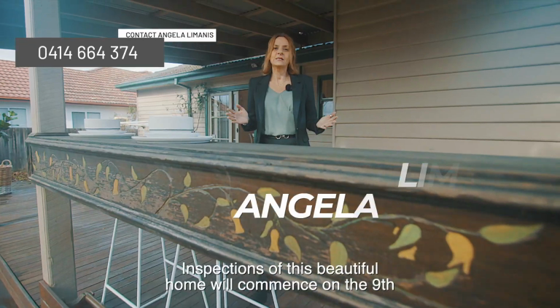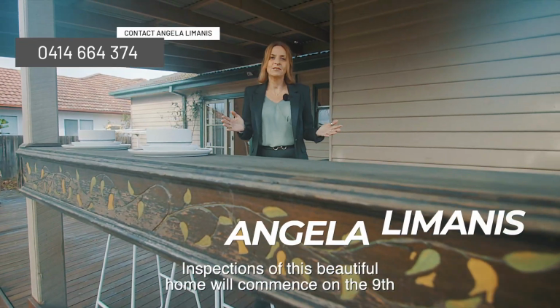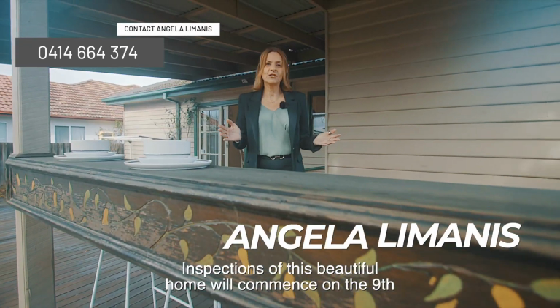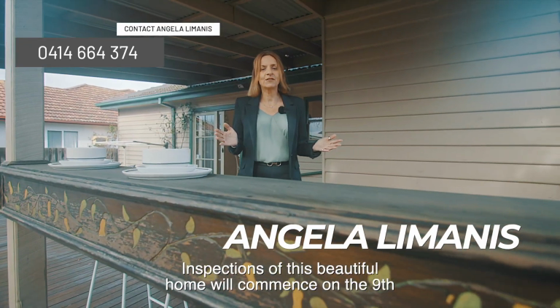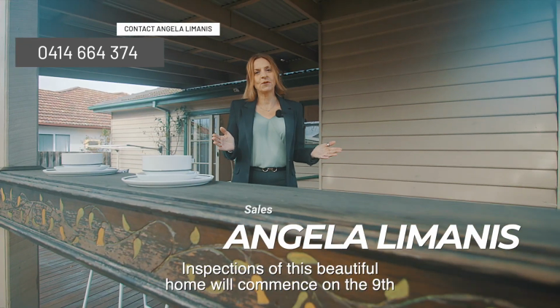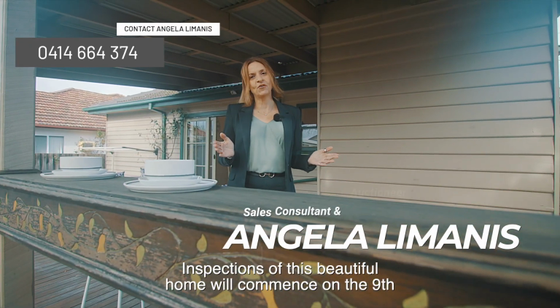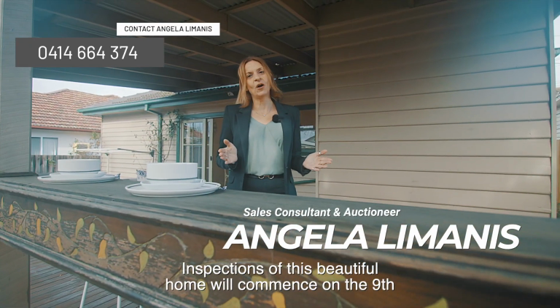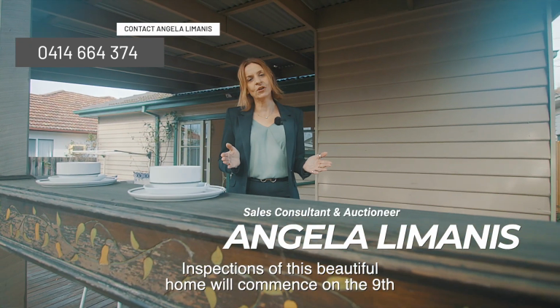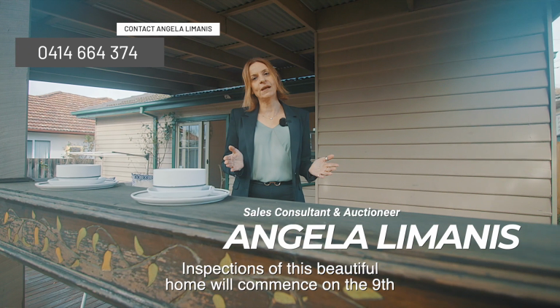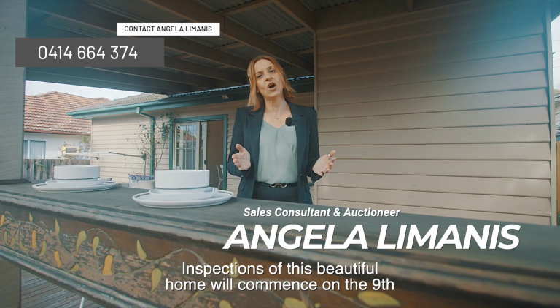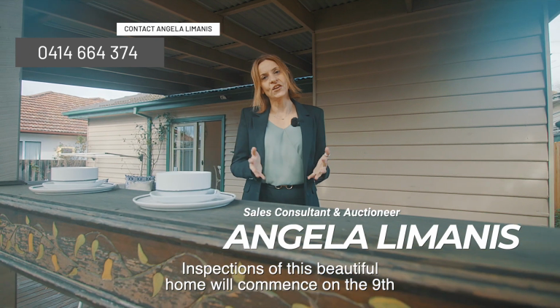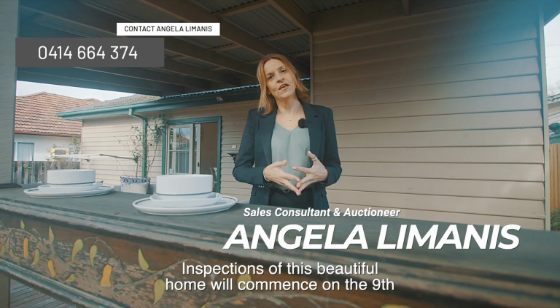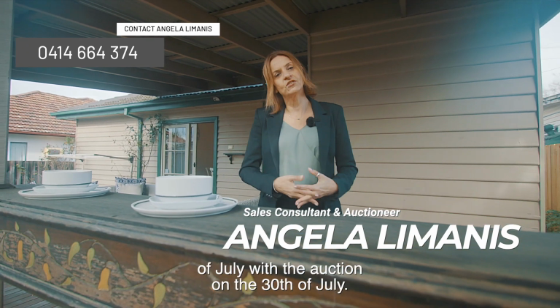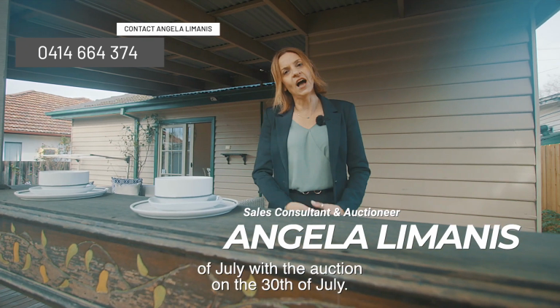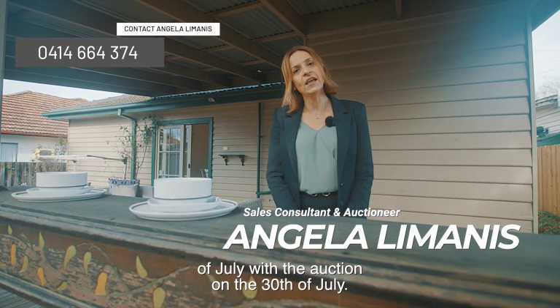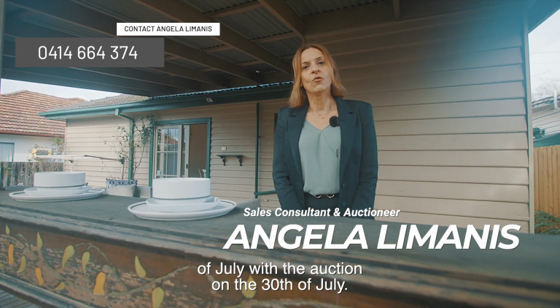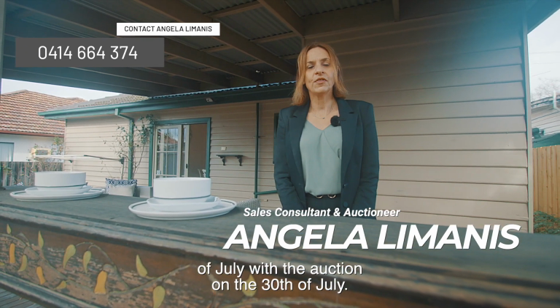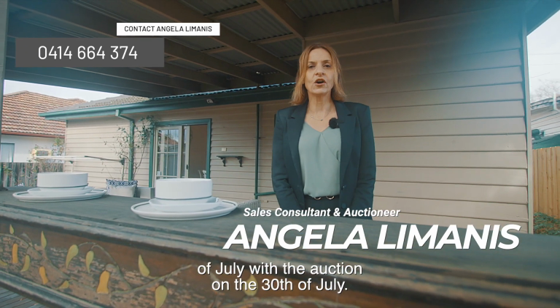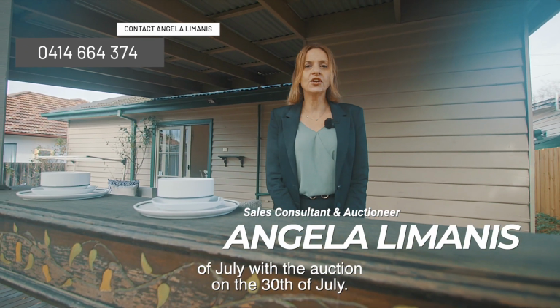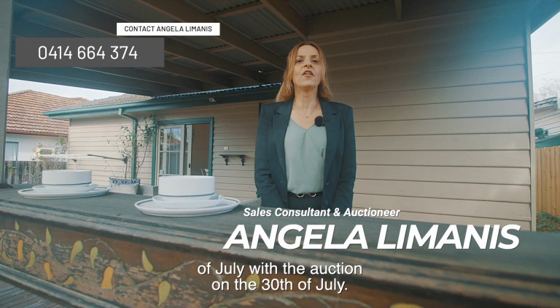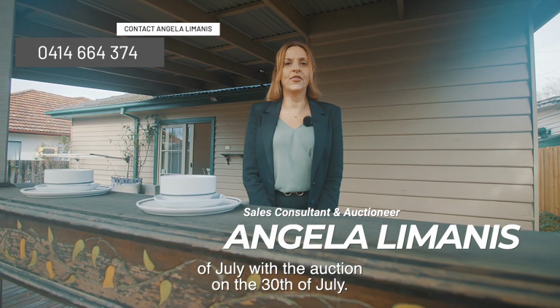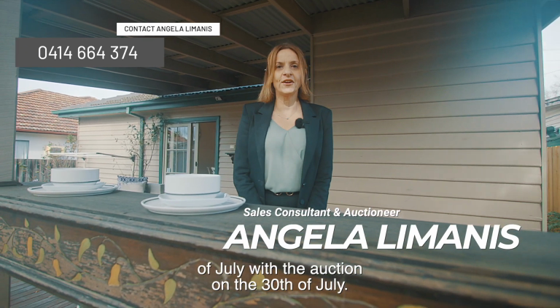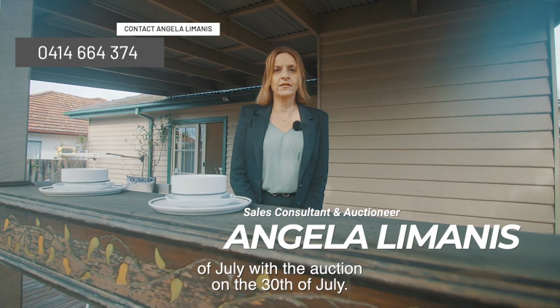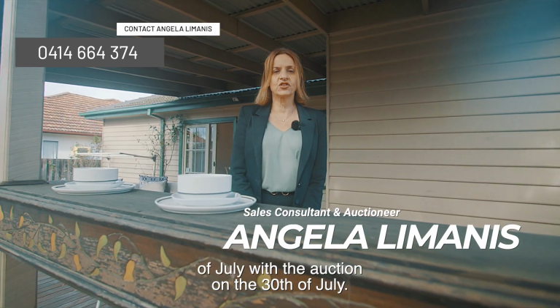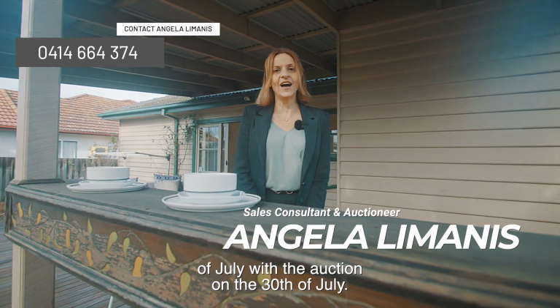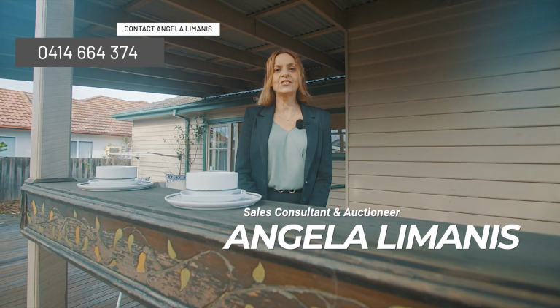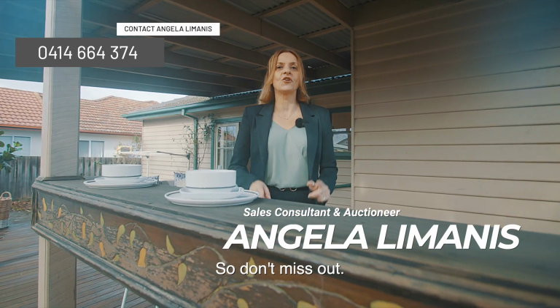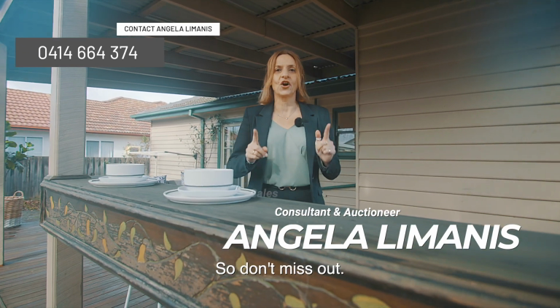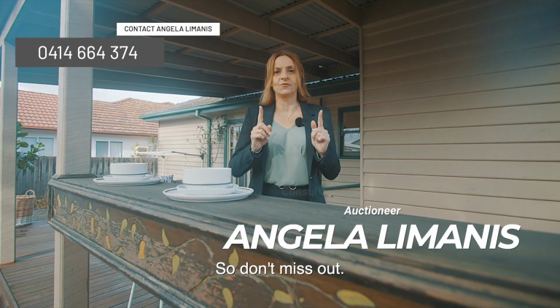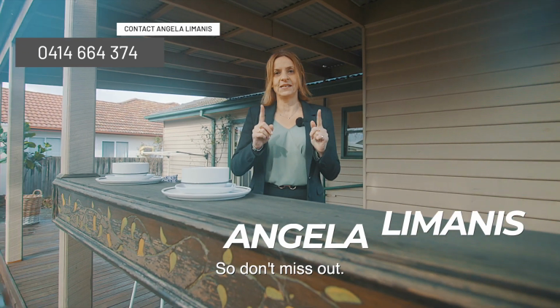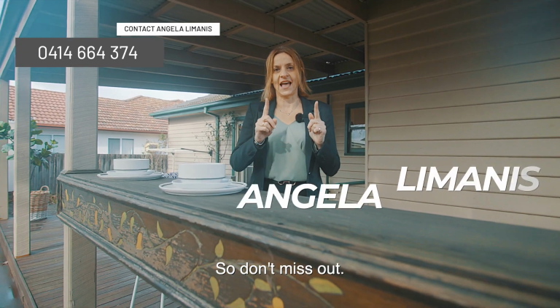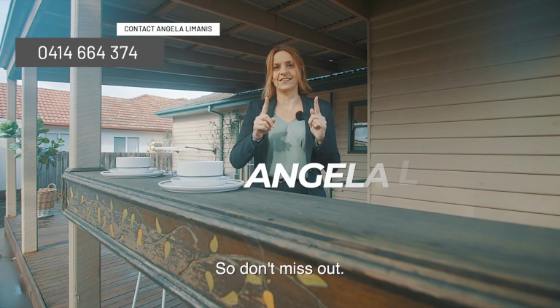Inspections of this beautiful home will commence on the 9th of July, with the auction on the 30th of July, so don't miss out.